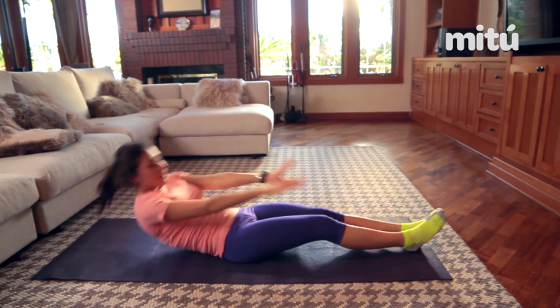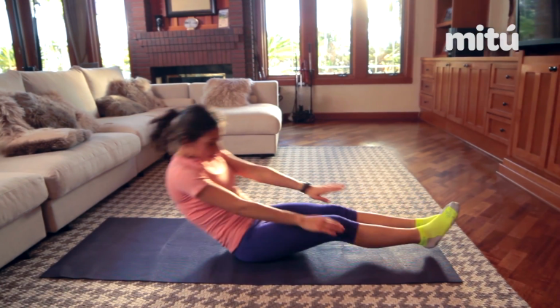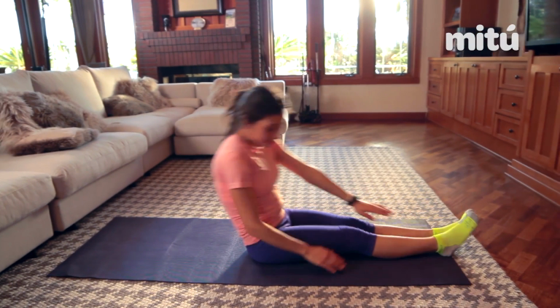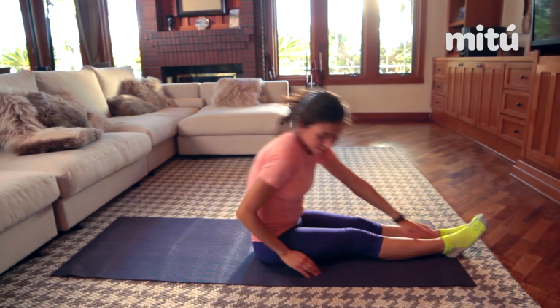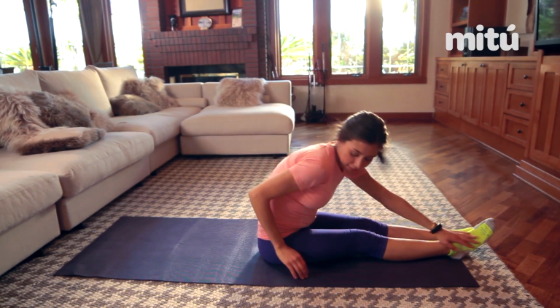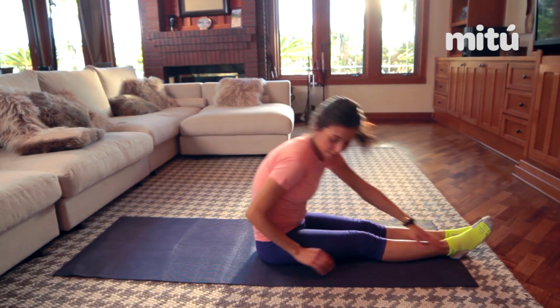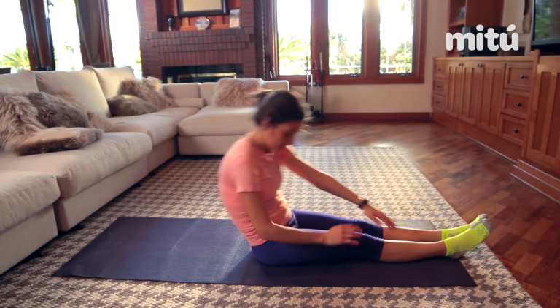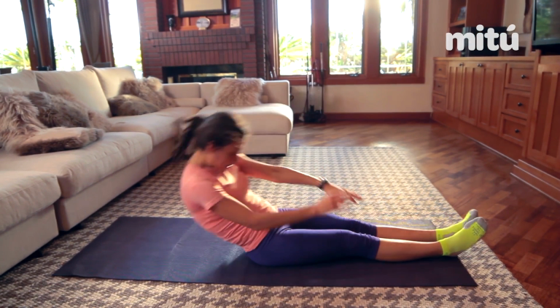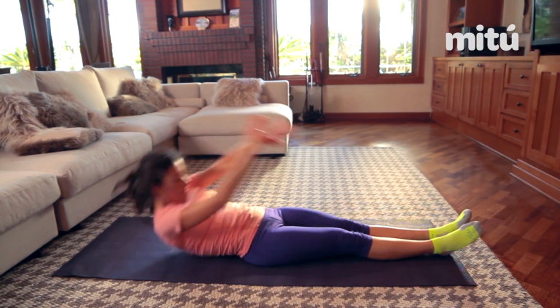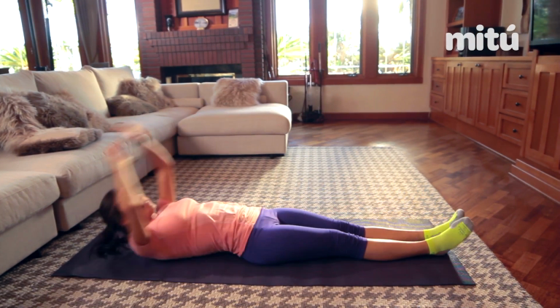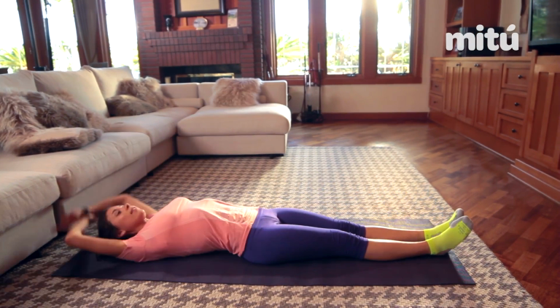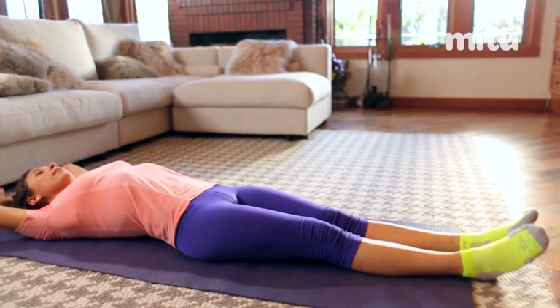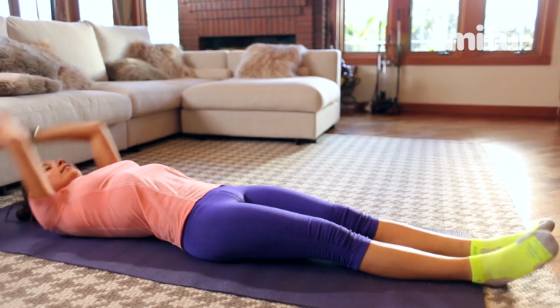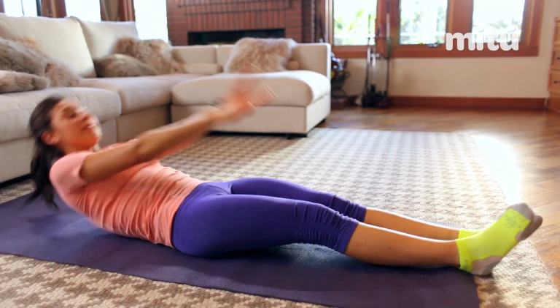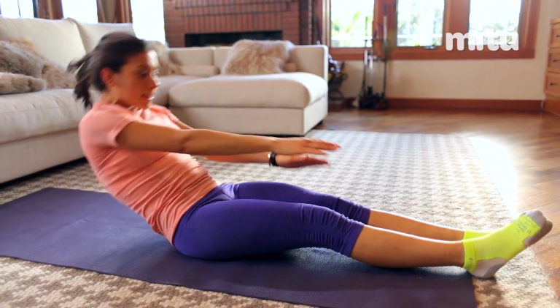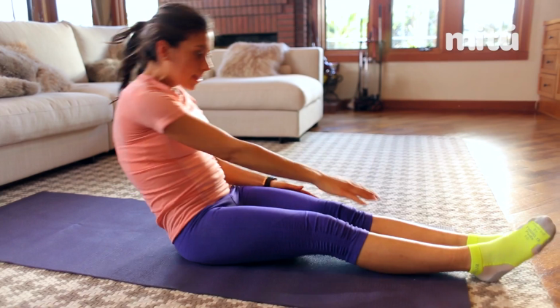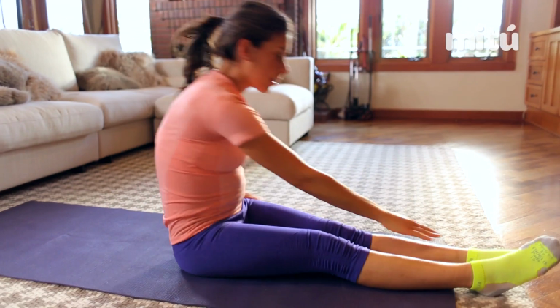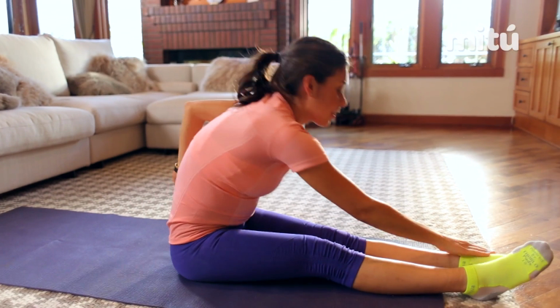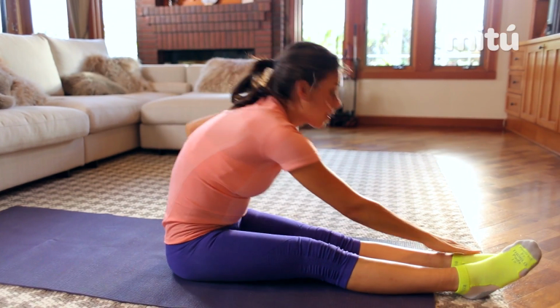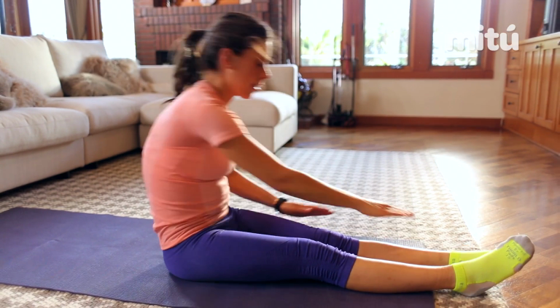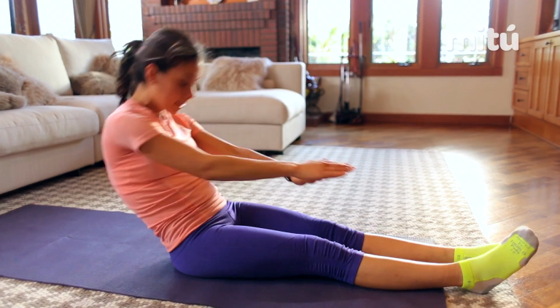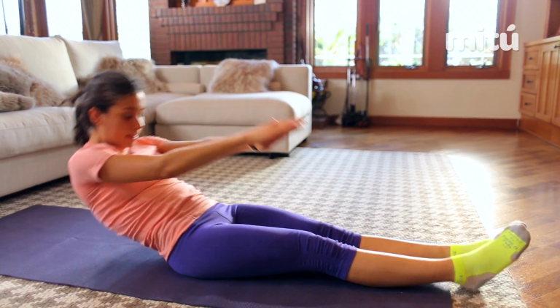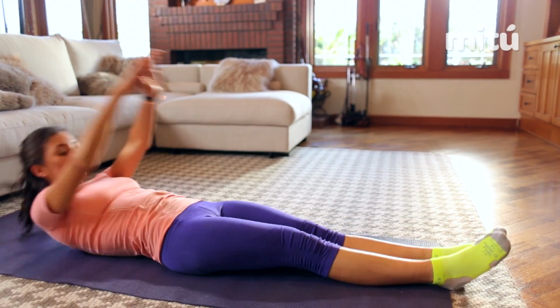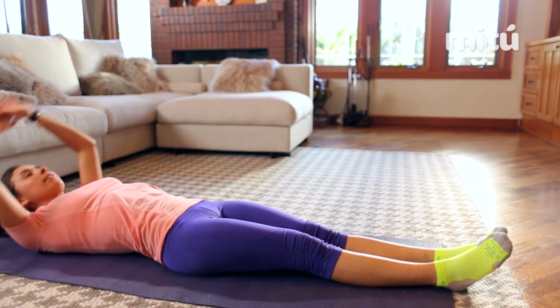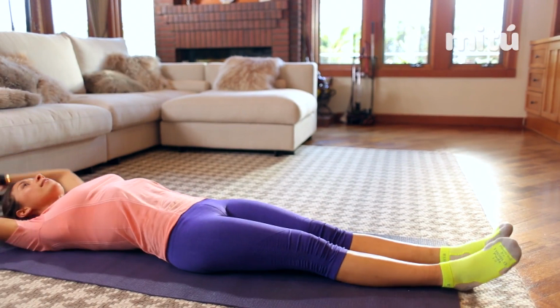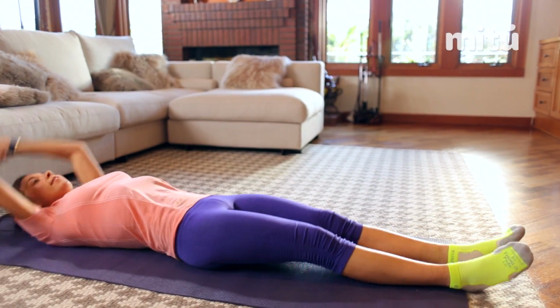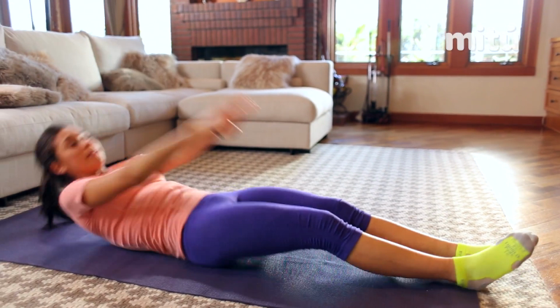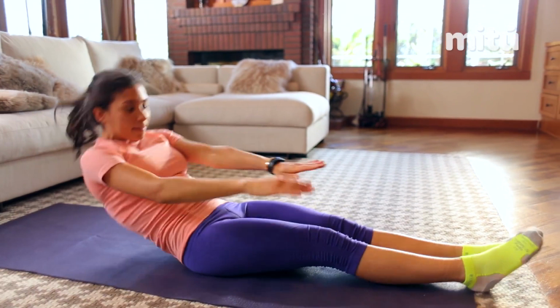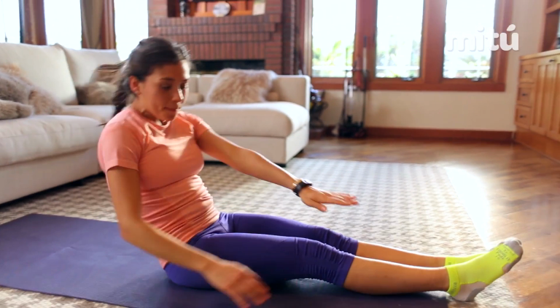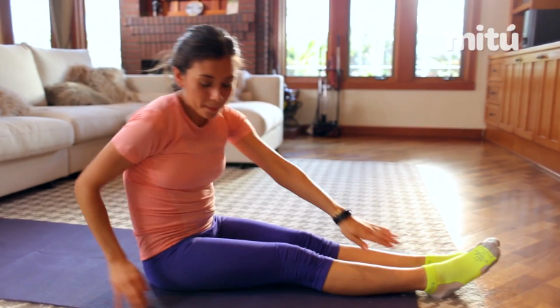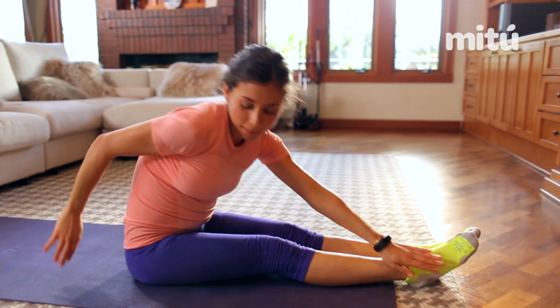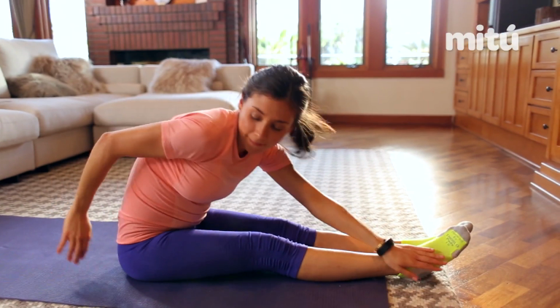Remember to keep a good posture and really try to twist. The more you twist, the more you work each of your obliques.